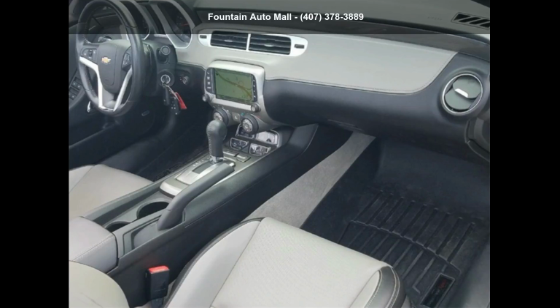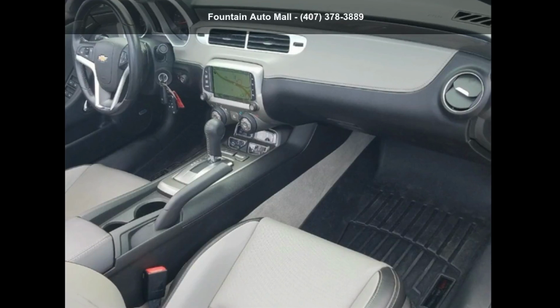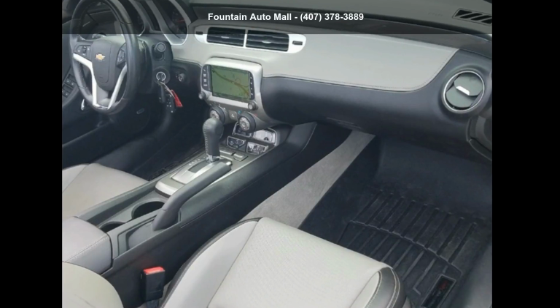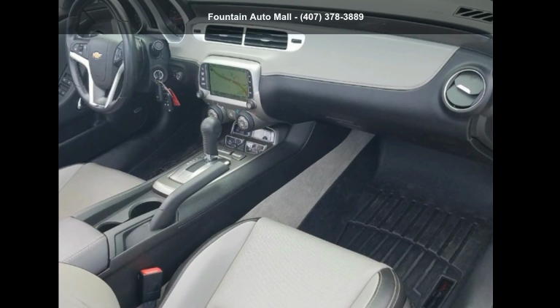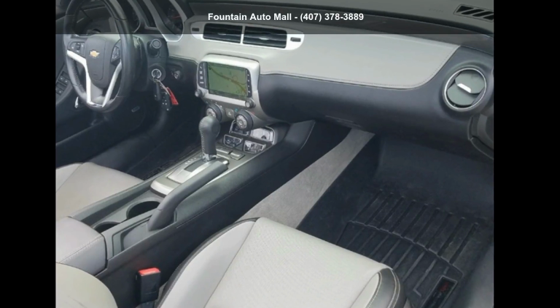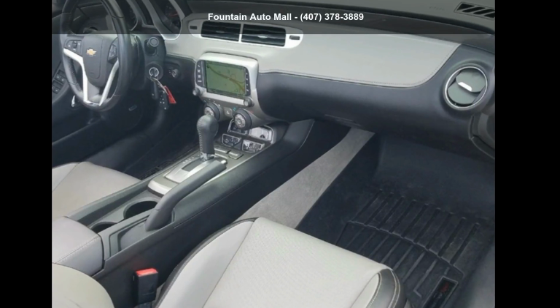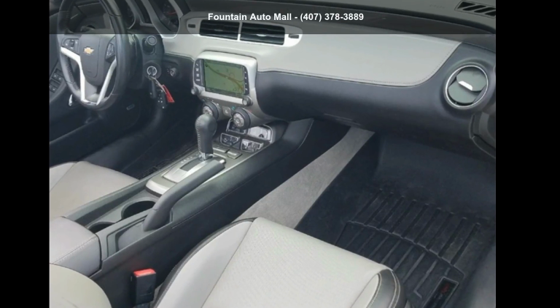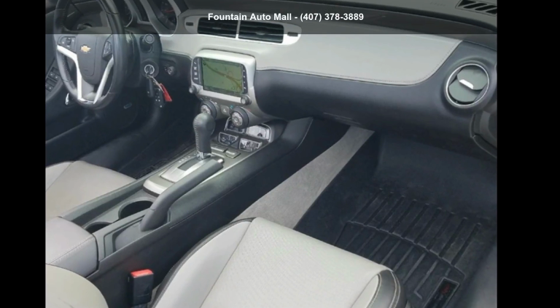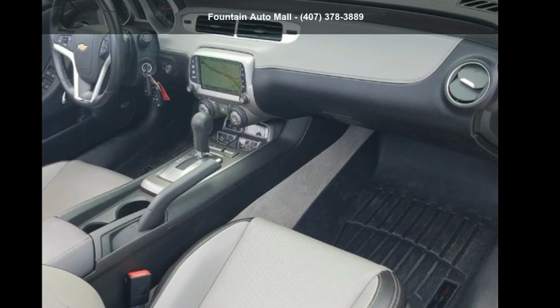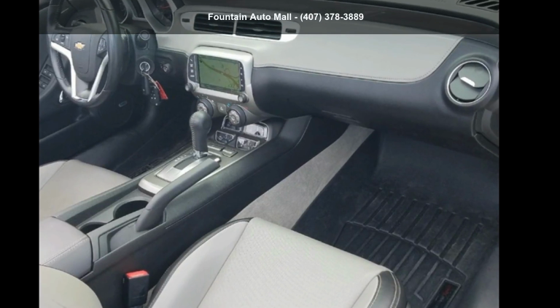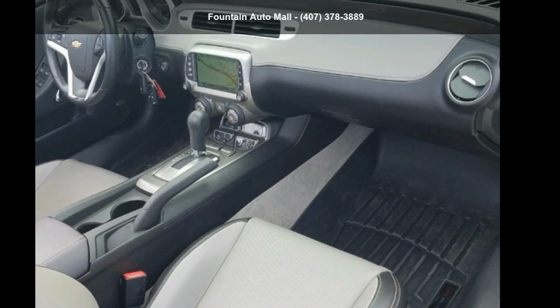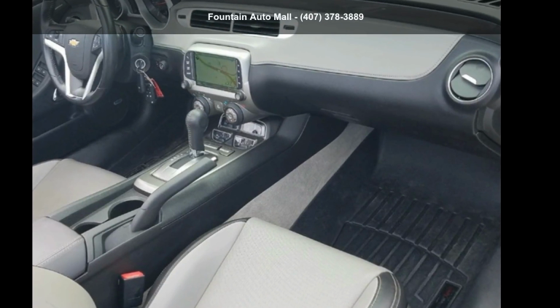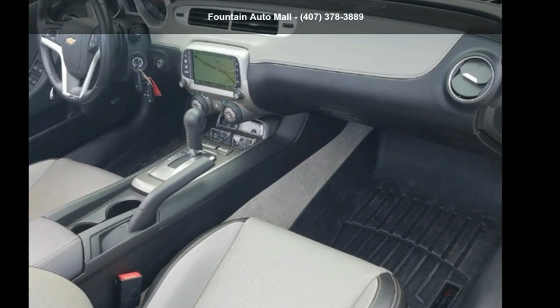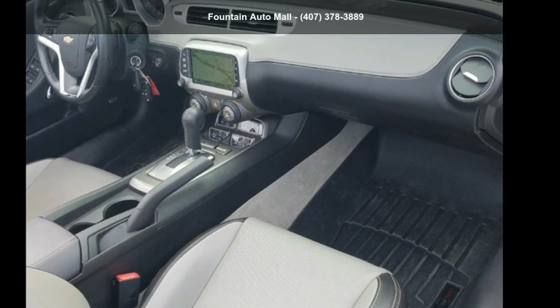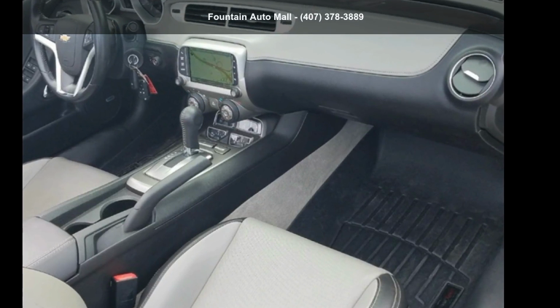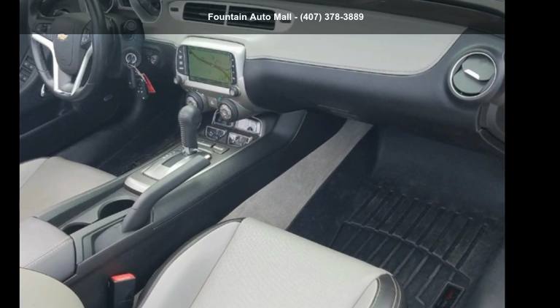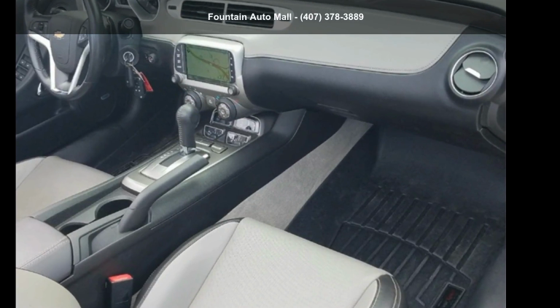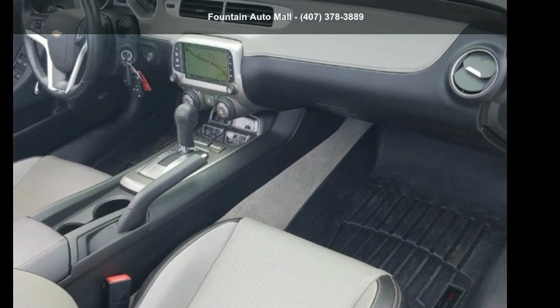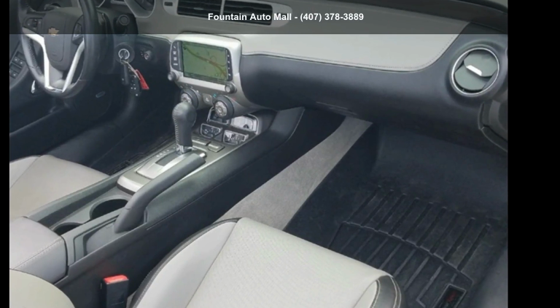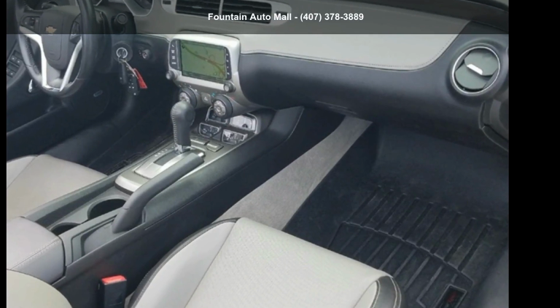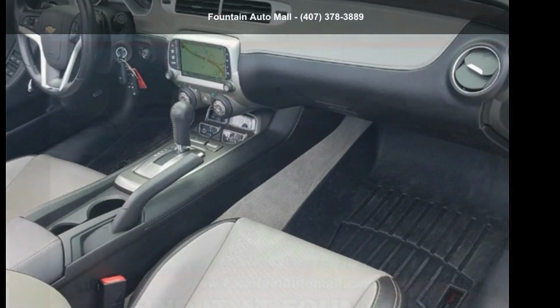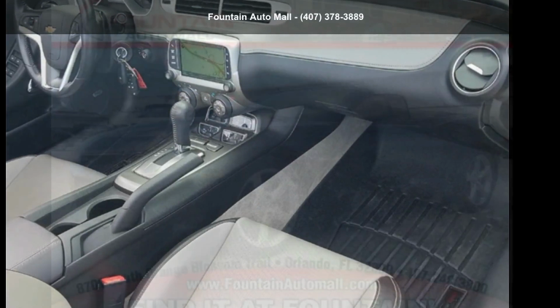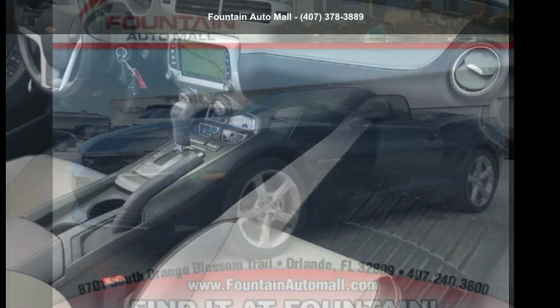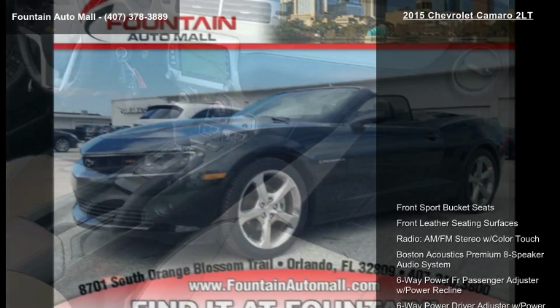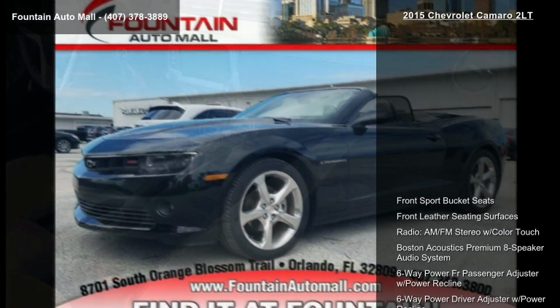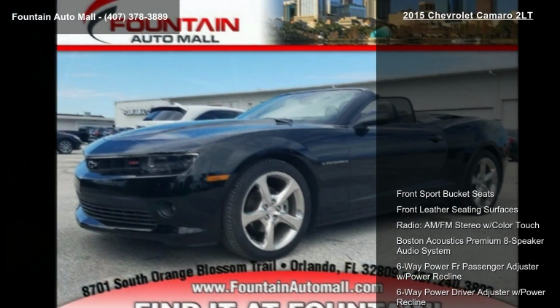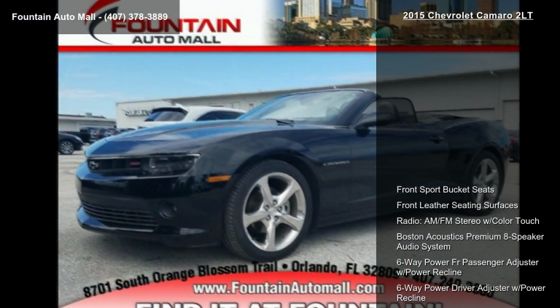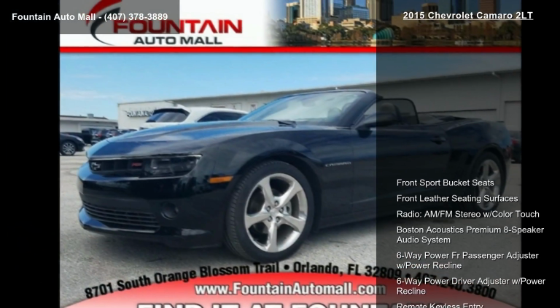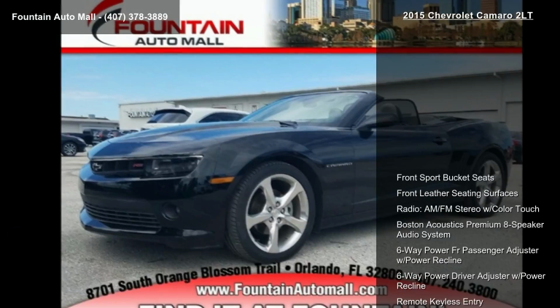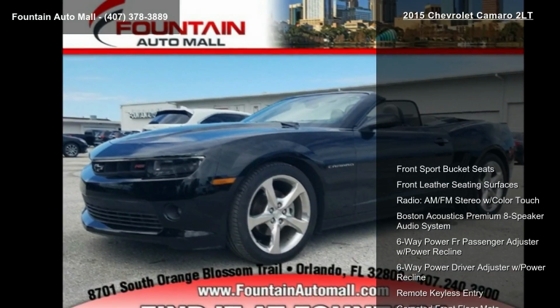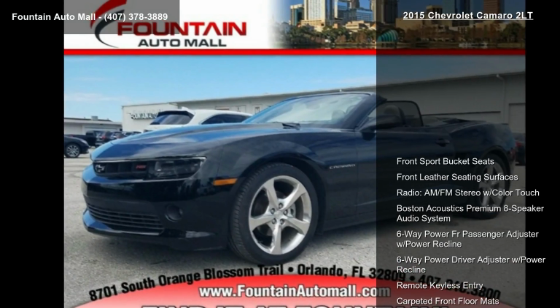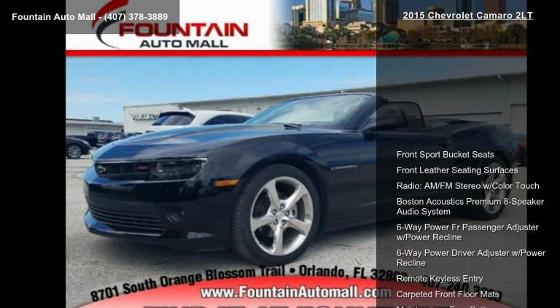Arrive in style with the Chevrolet 2015 Camaro 2LT. This may be the set of wheels you've been looking for.